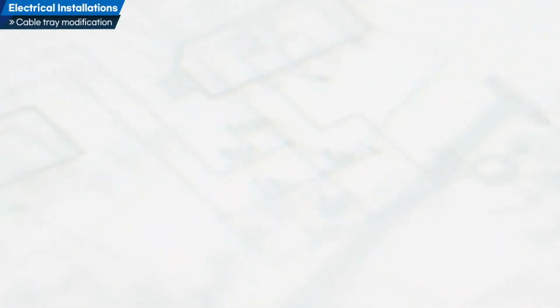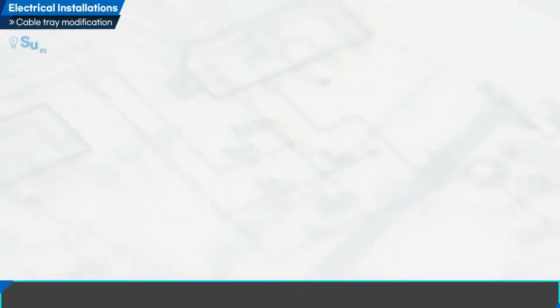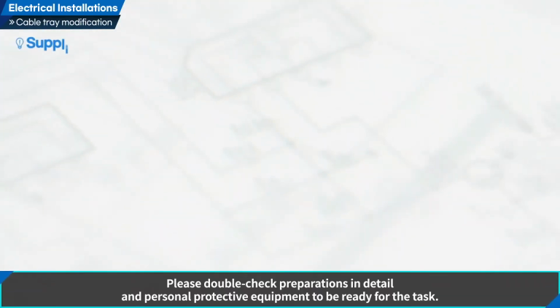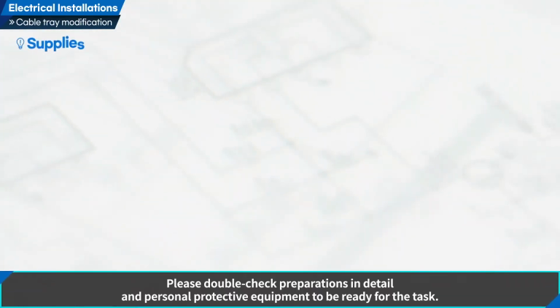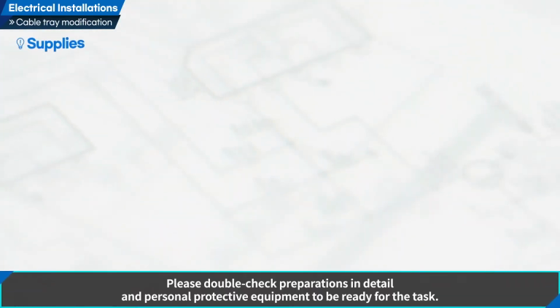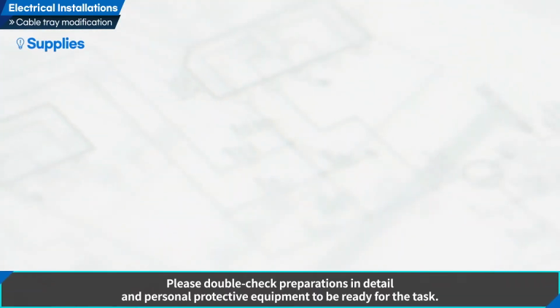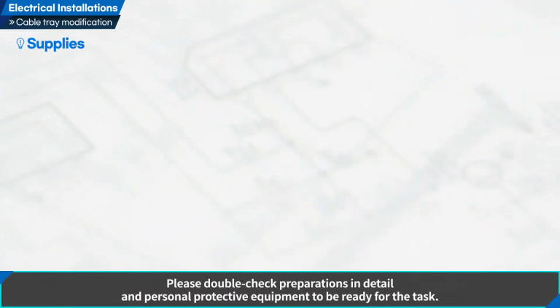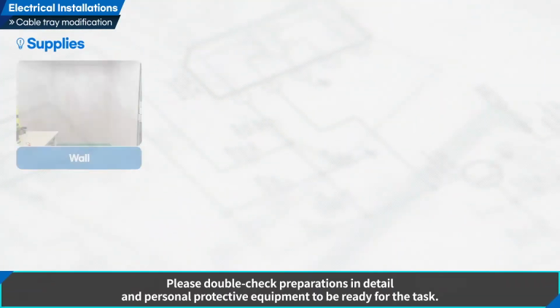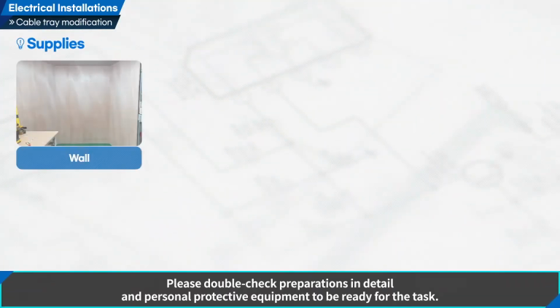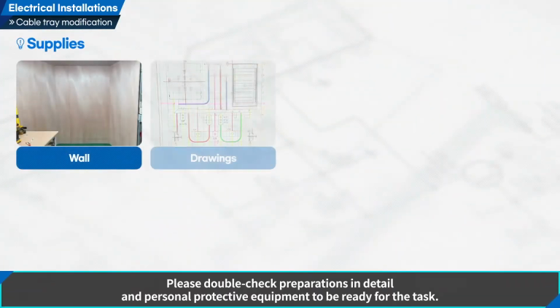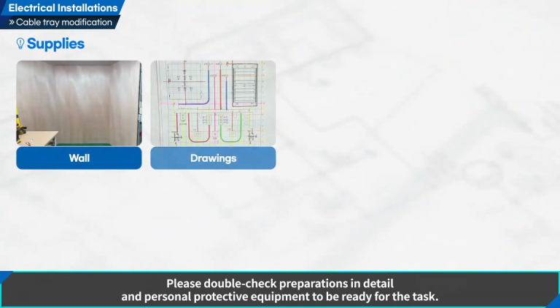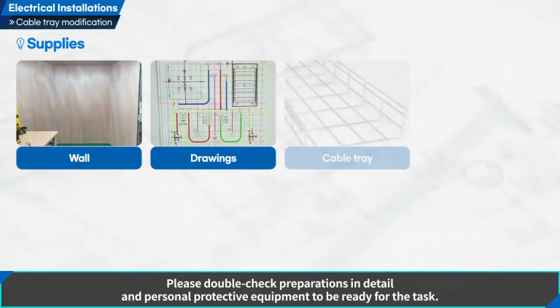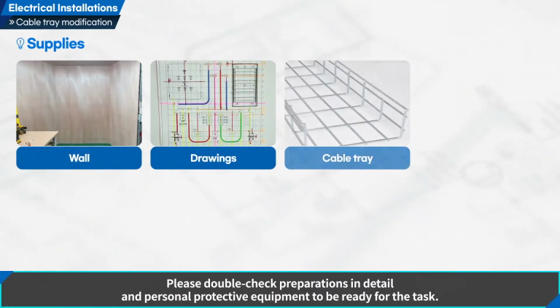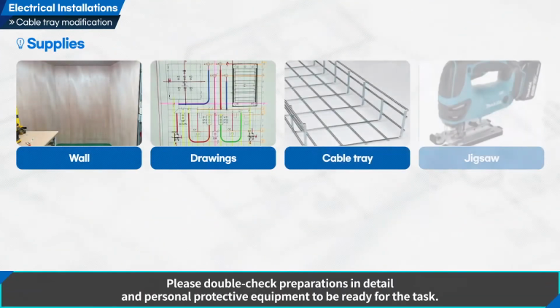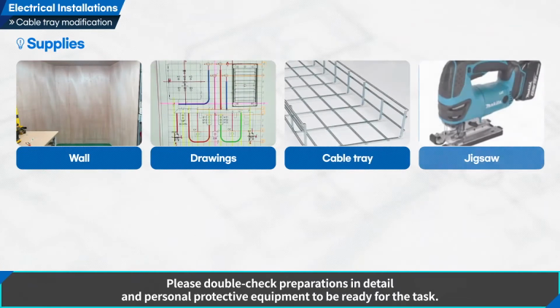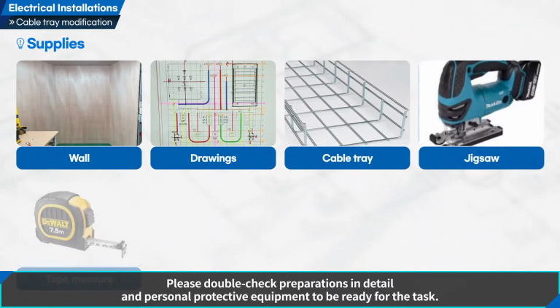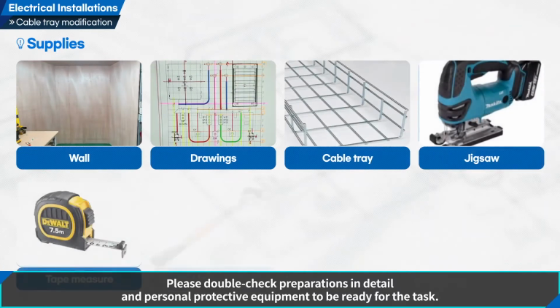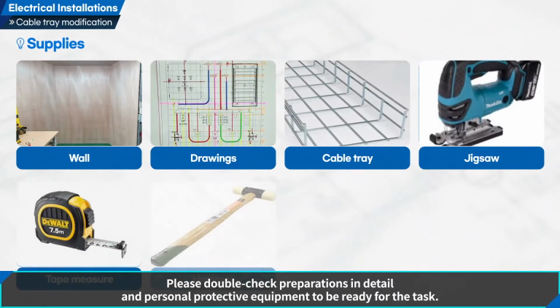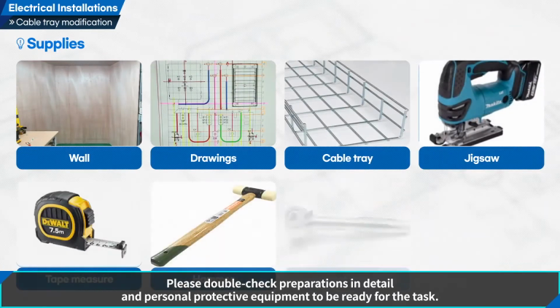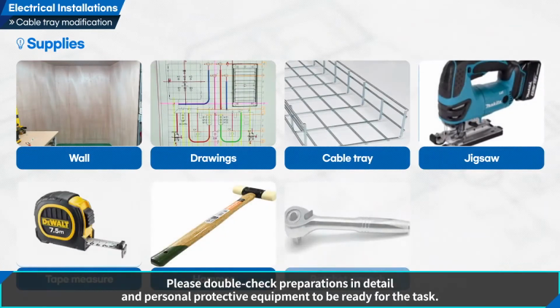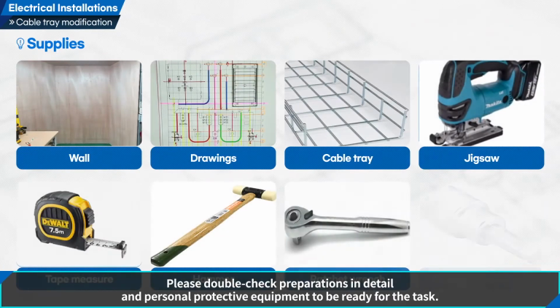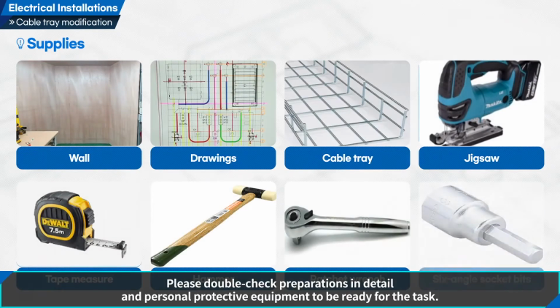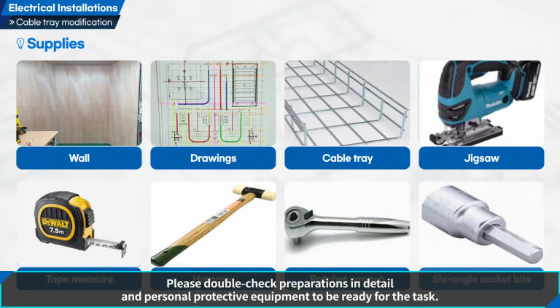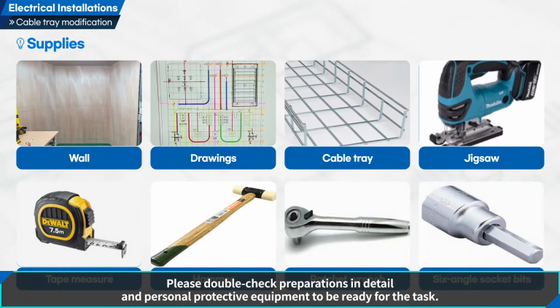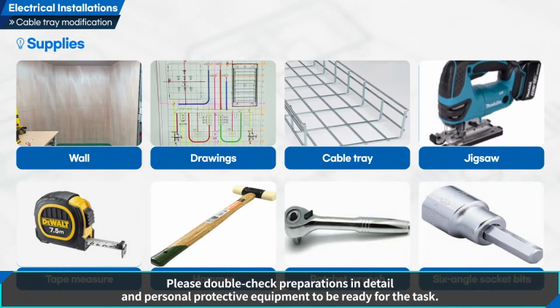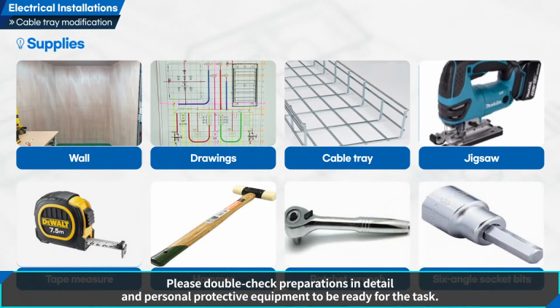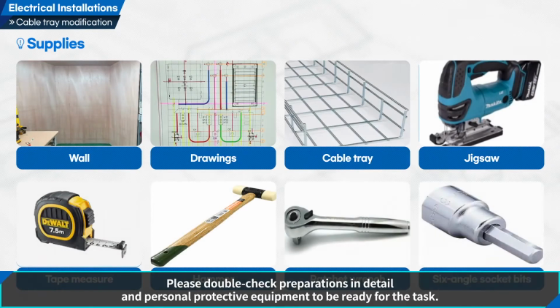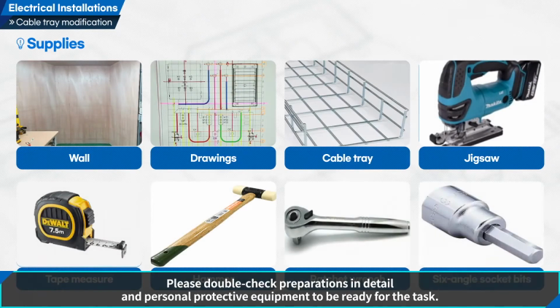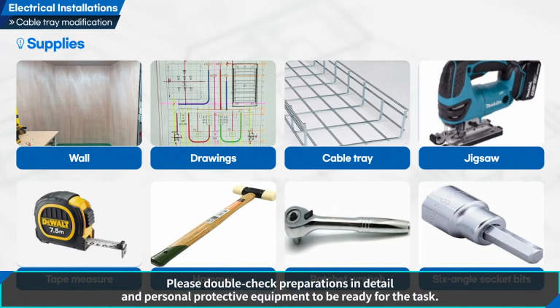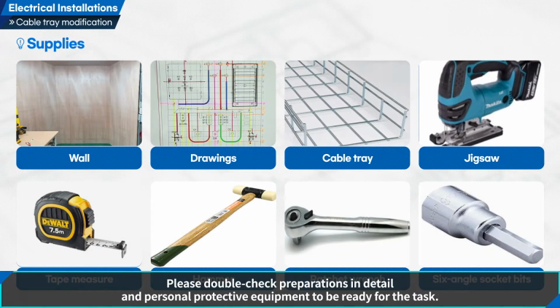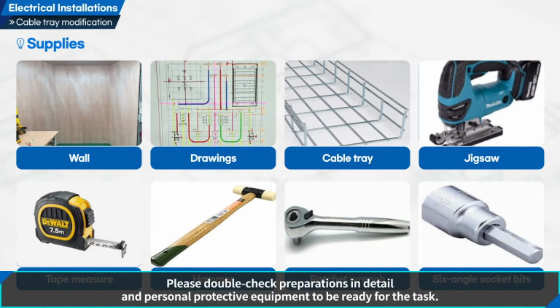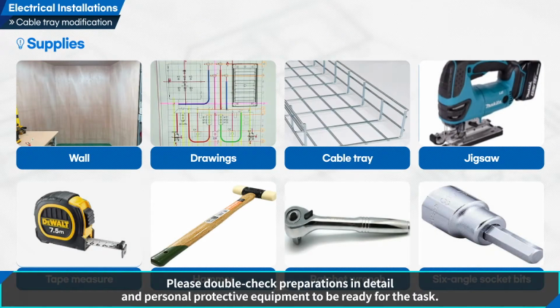Please double-check preparations in detail and personal protective equipment to be ready for the task.